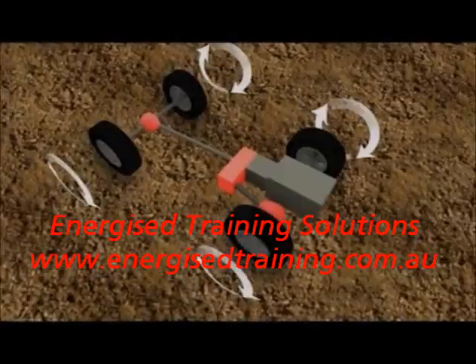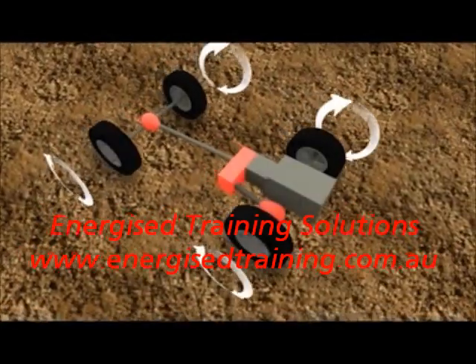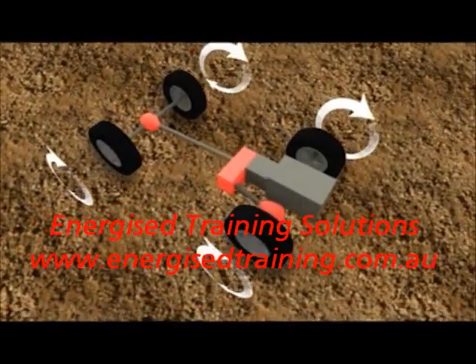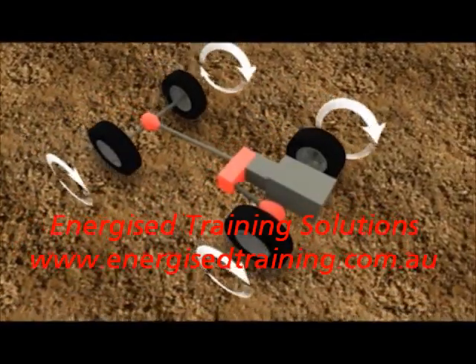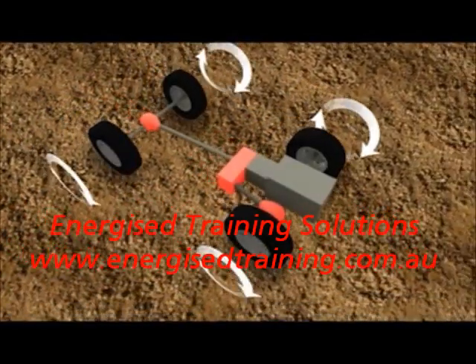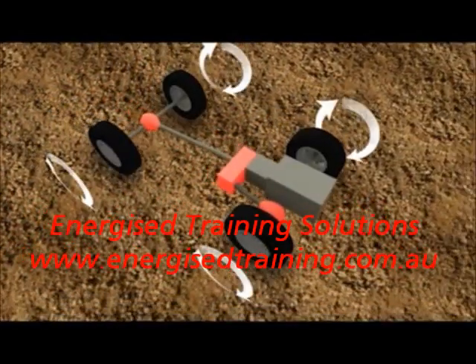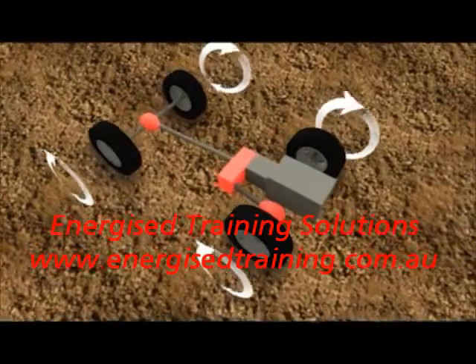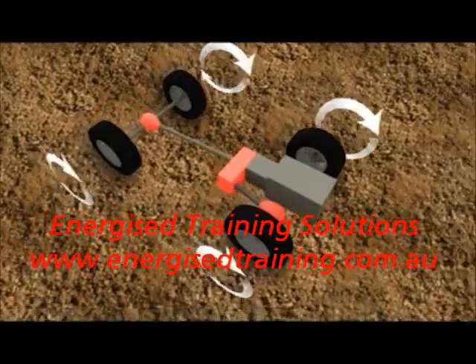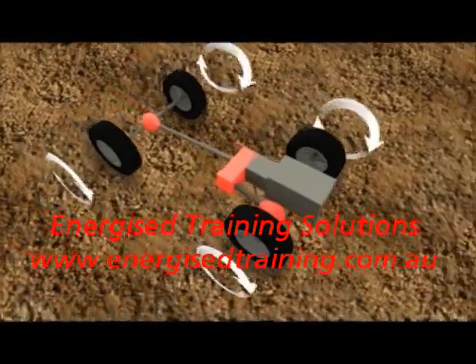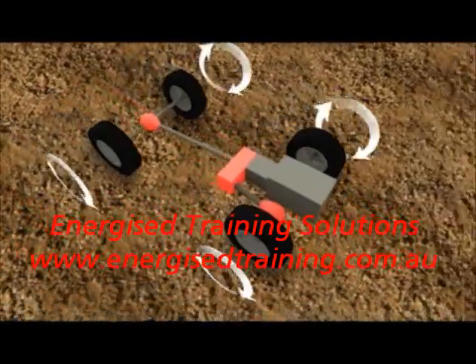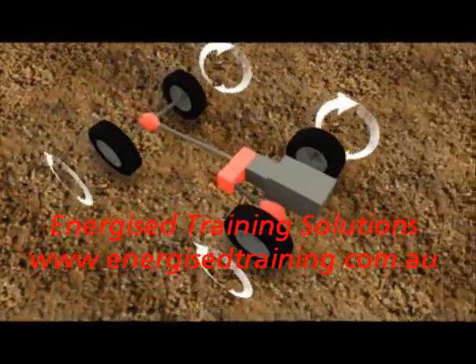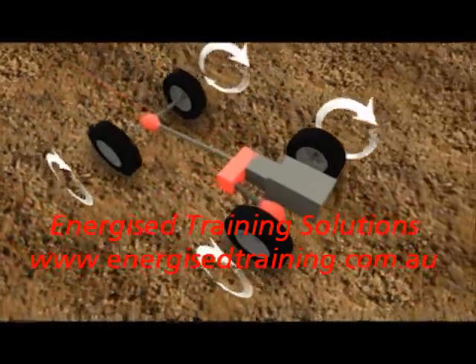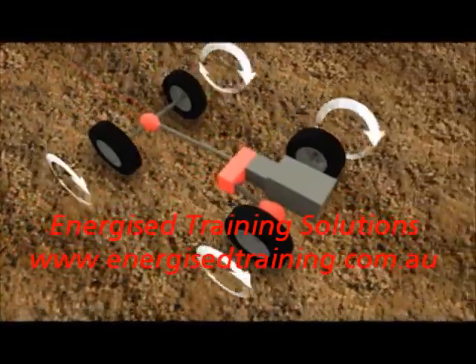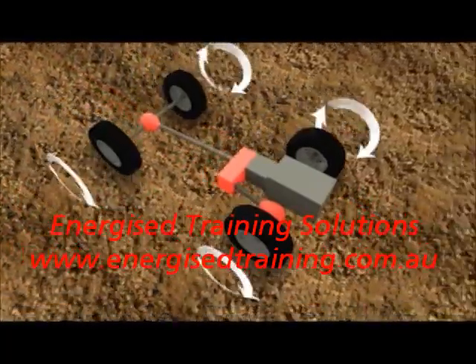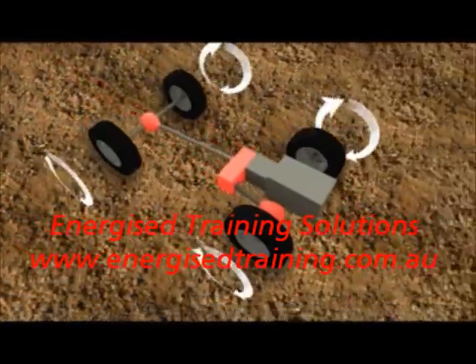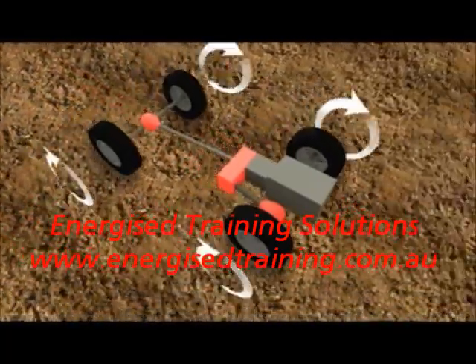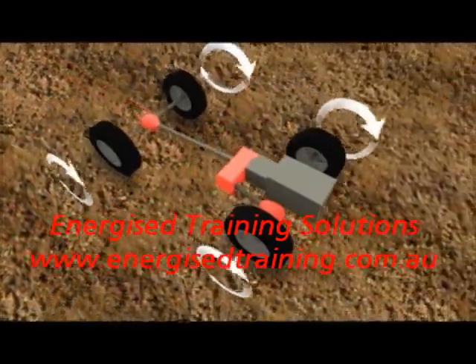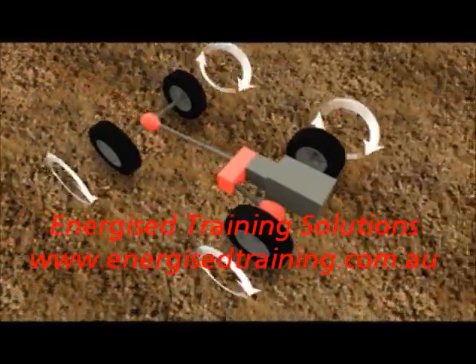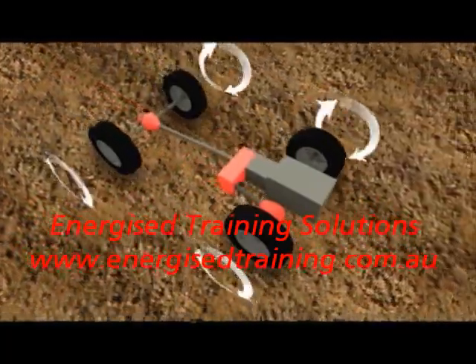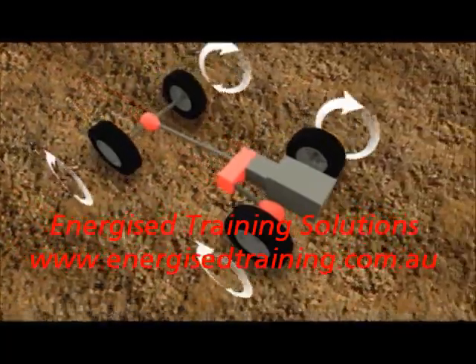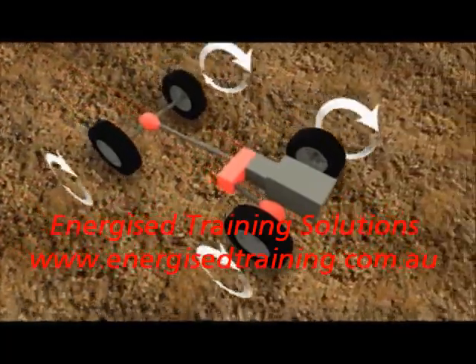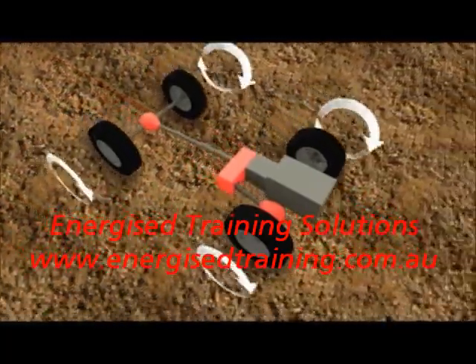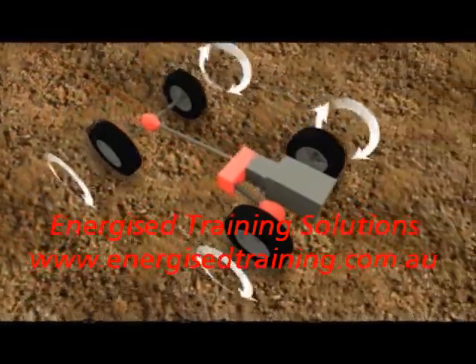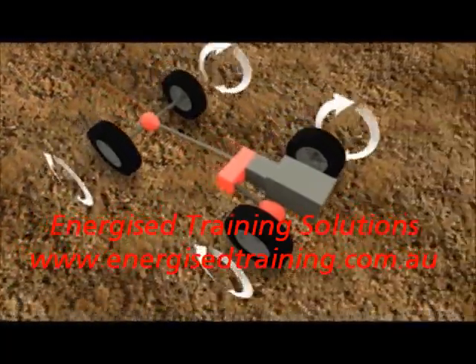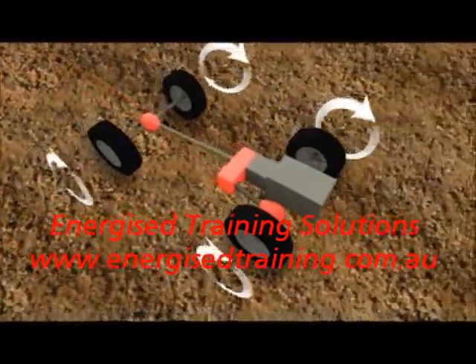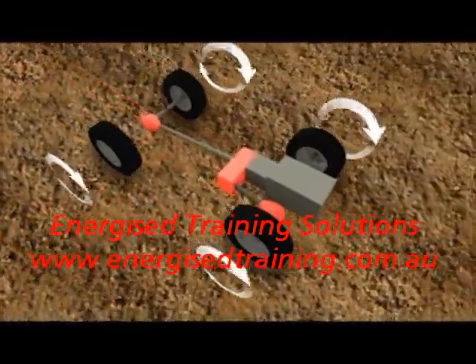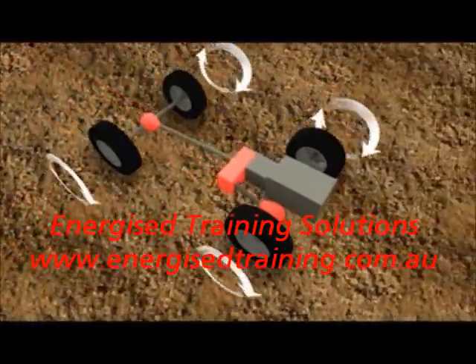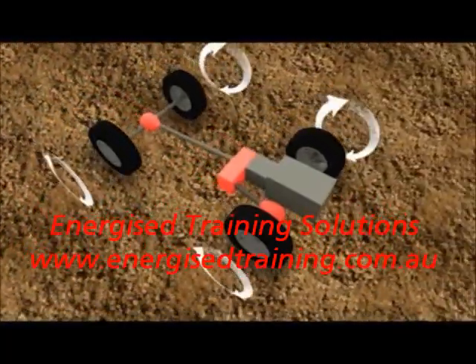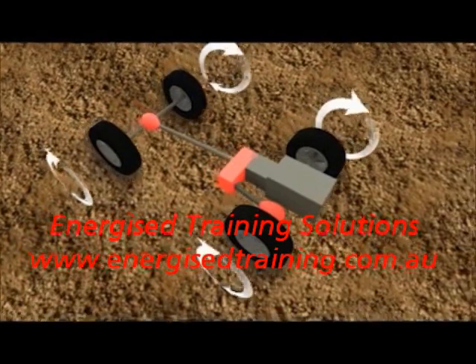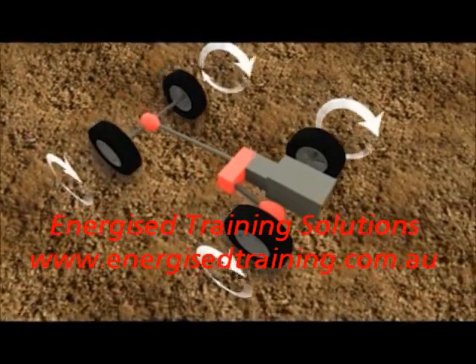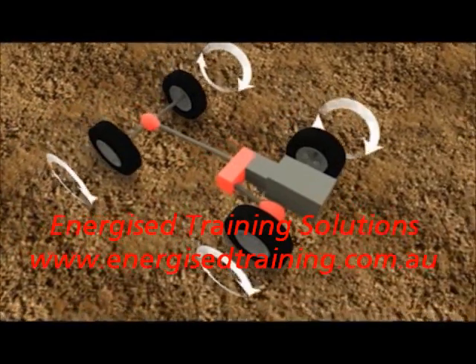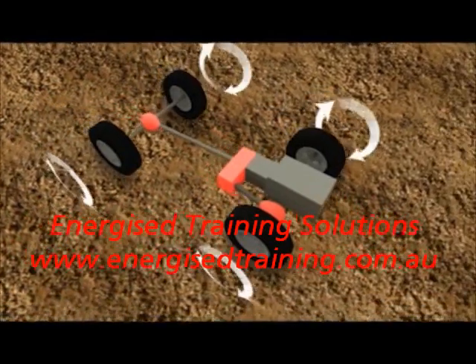During practical driving, it becomes important that we maintain an even amount of traction and weight distribution on all four wheels to allow traversing rough terrain.